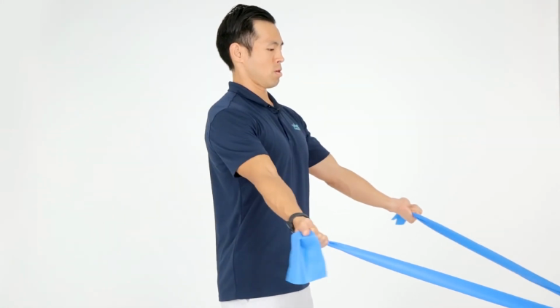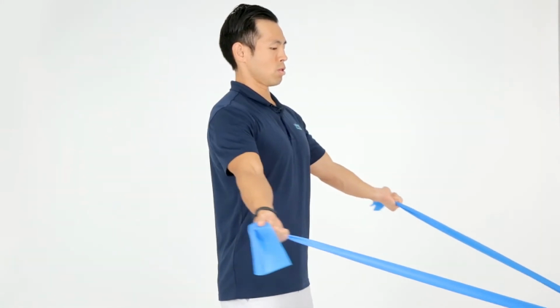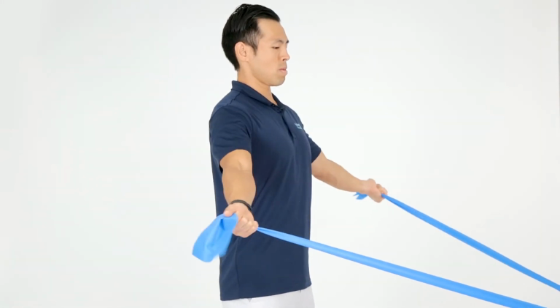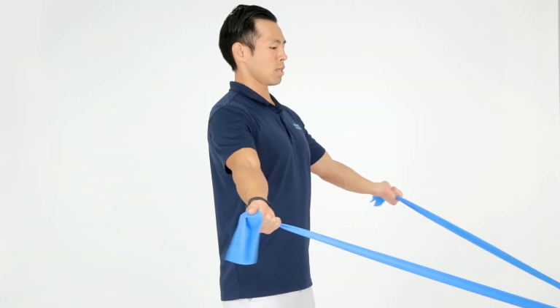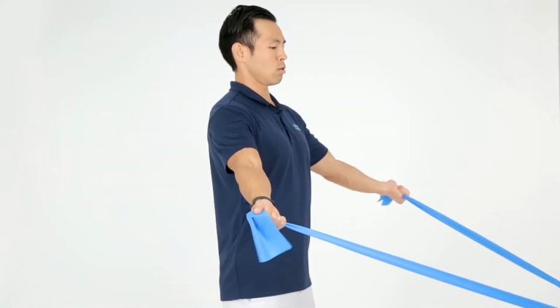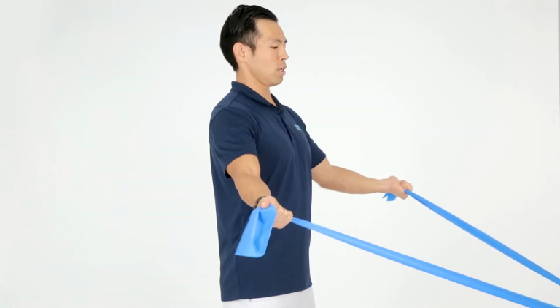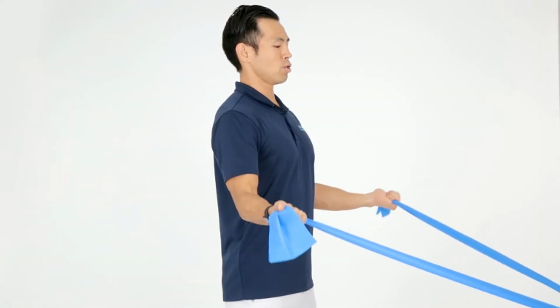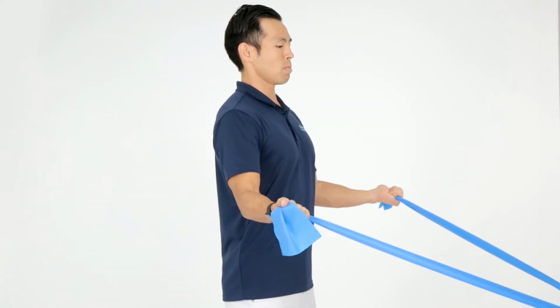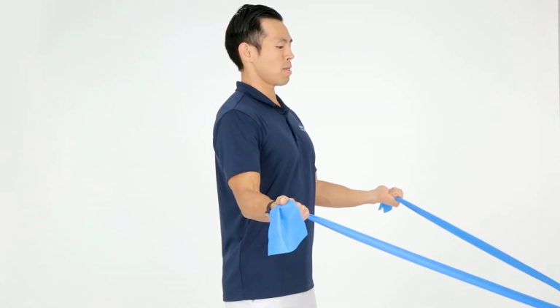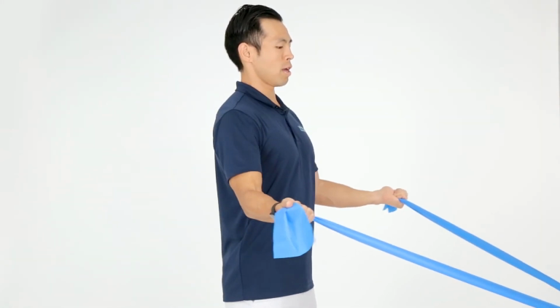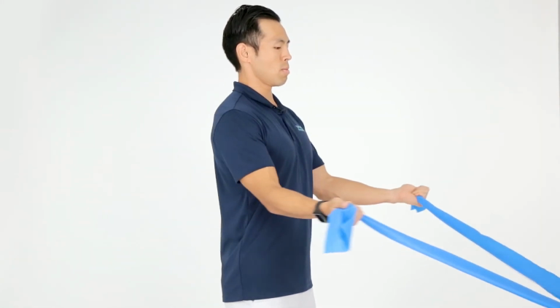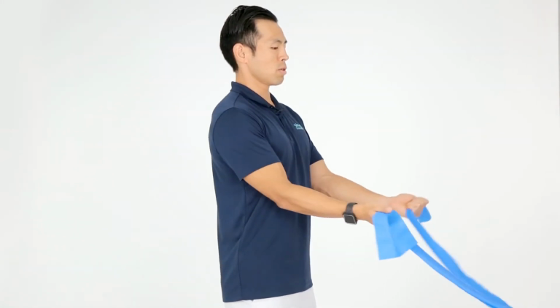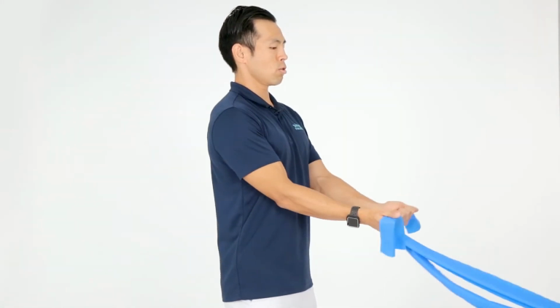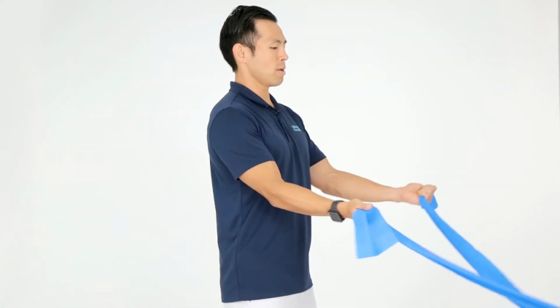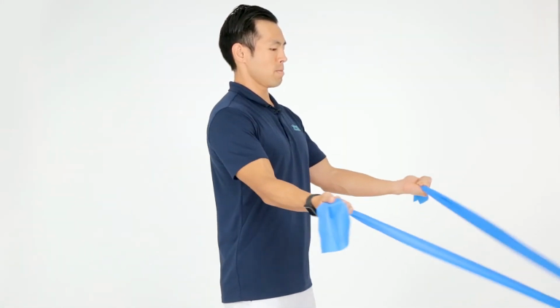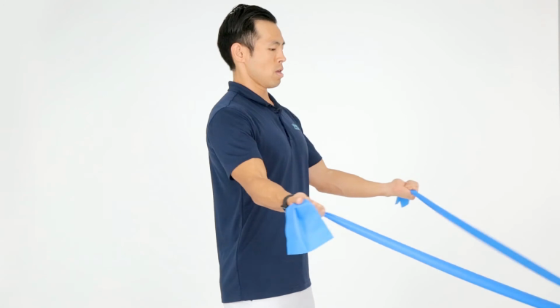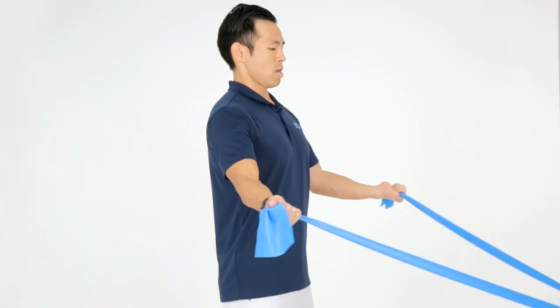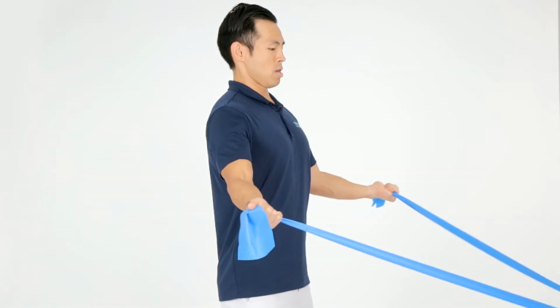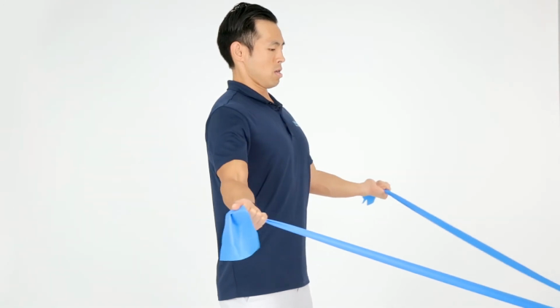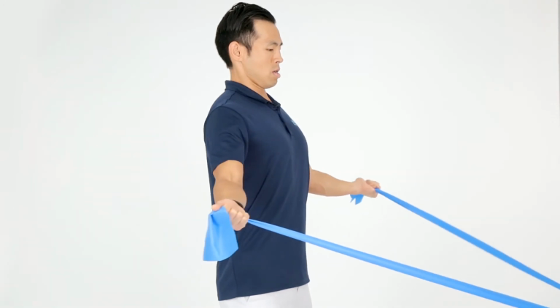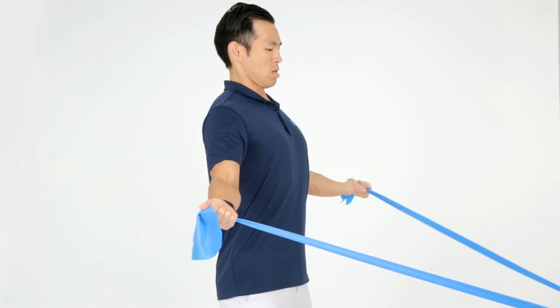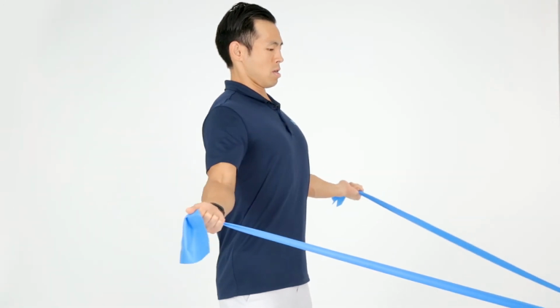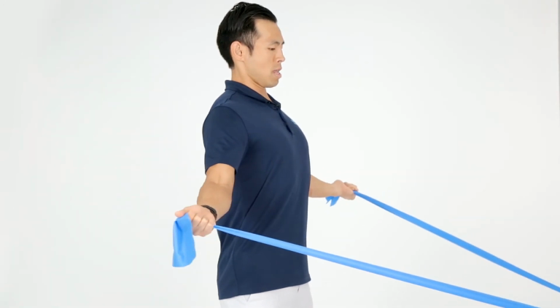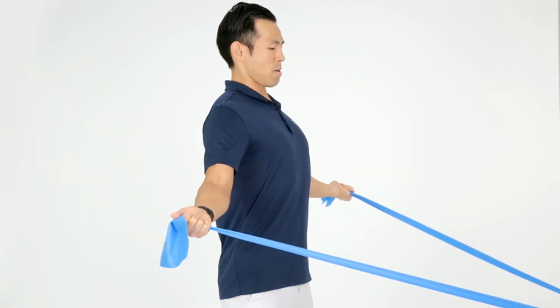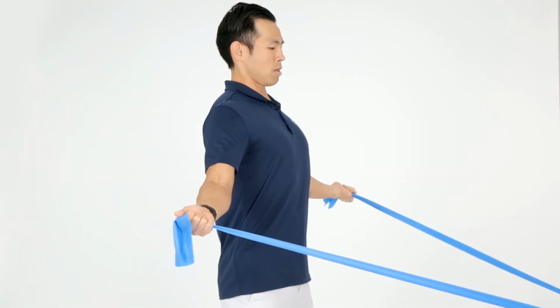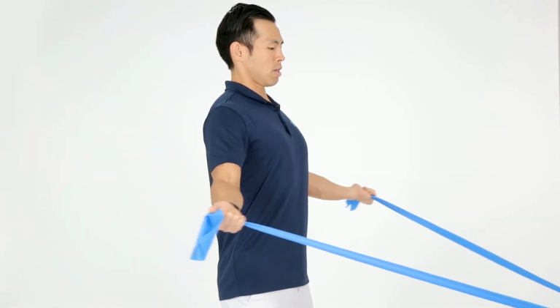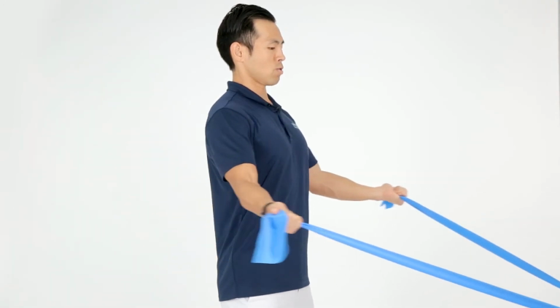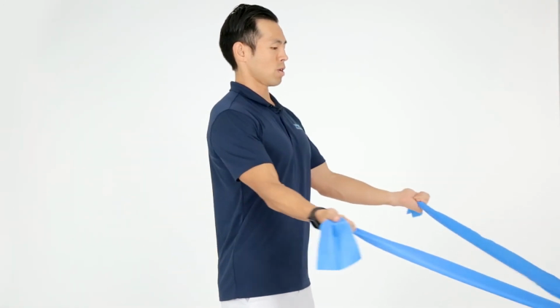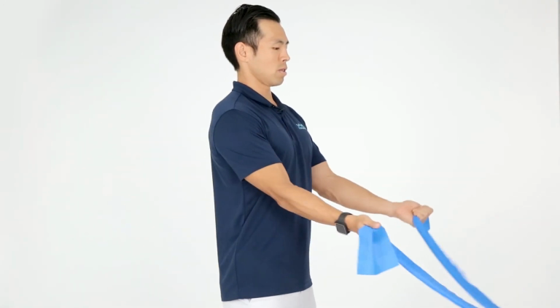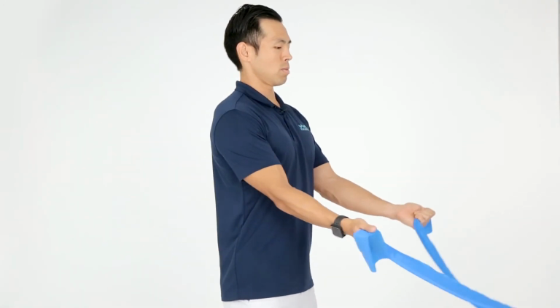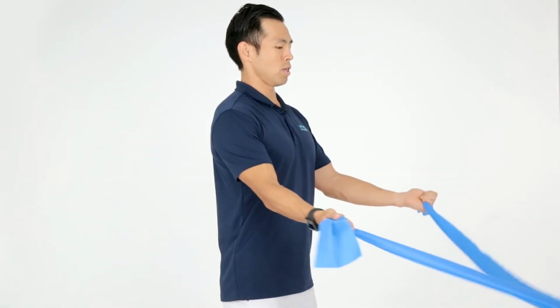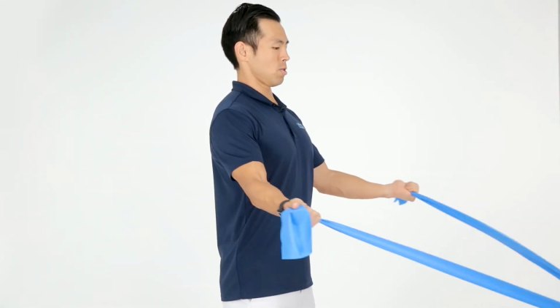To make this a little bit easier, you can bend the elbows a little bit. That makes the exercise a little bit easier.